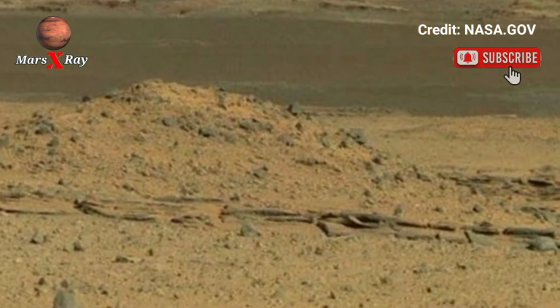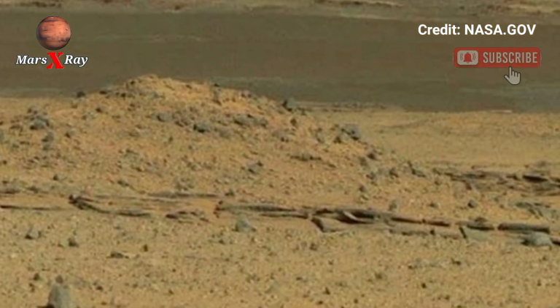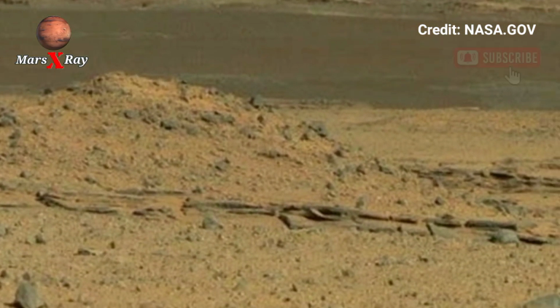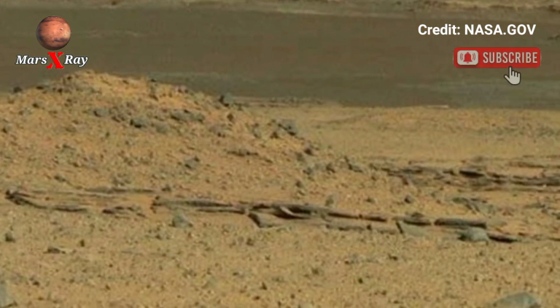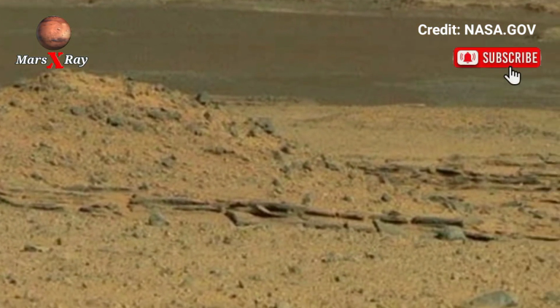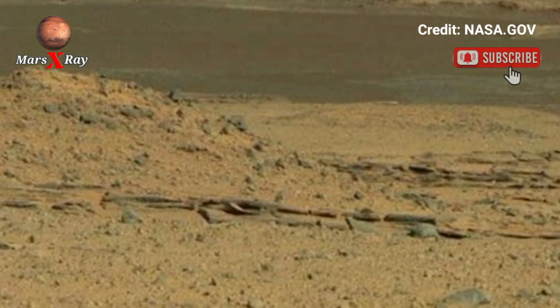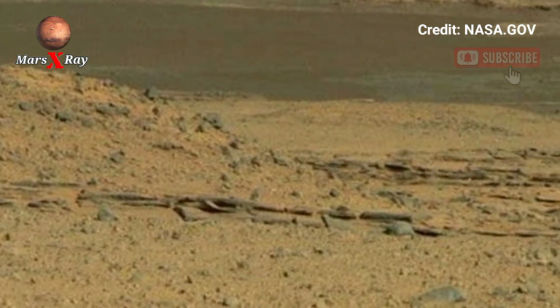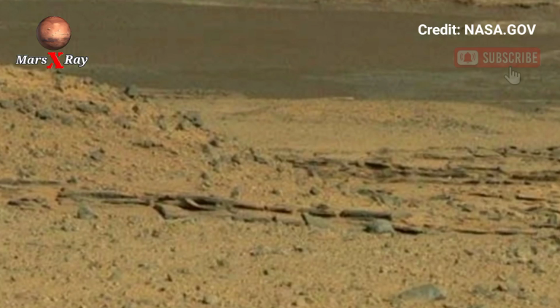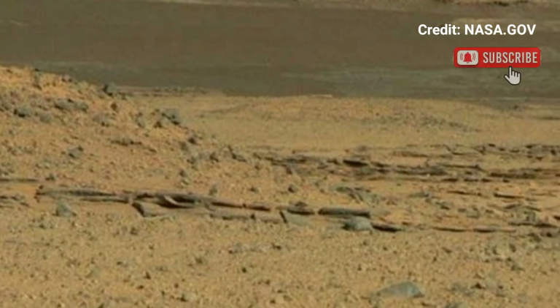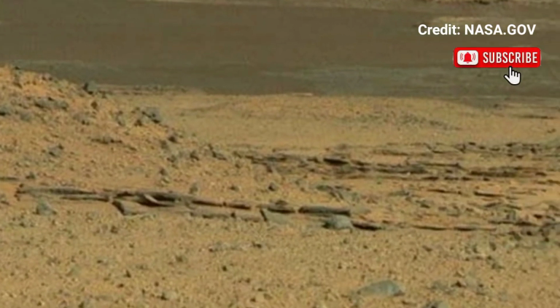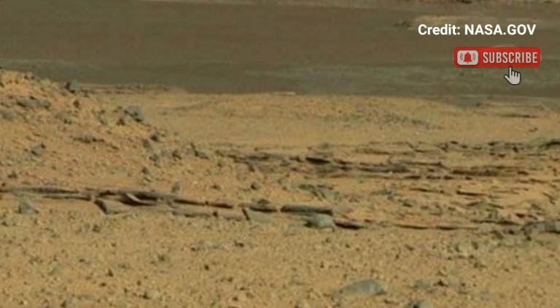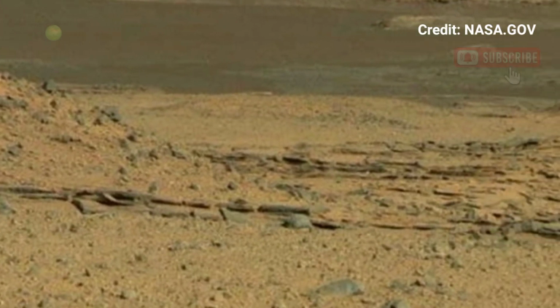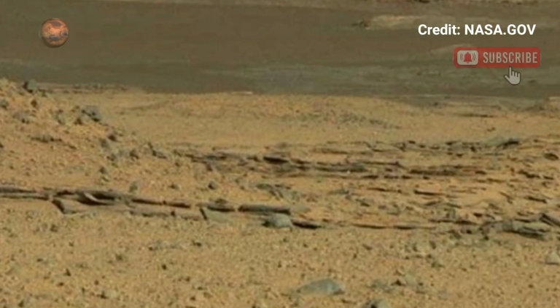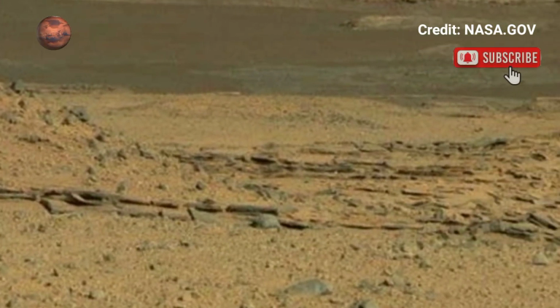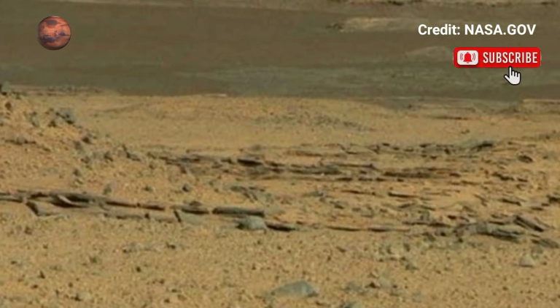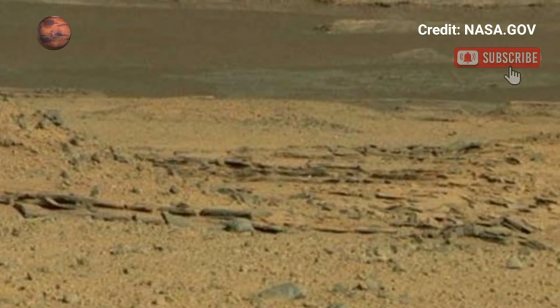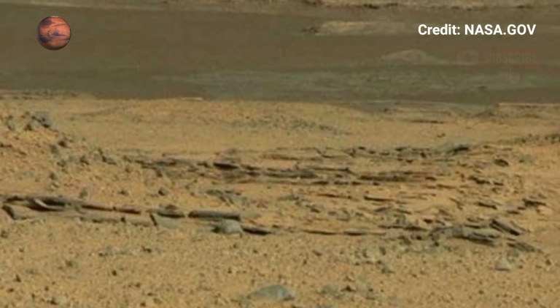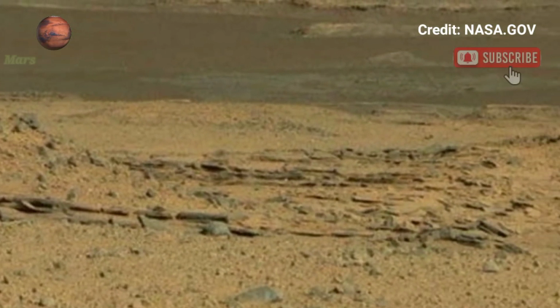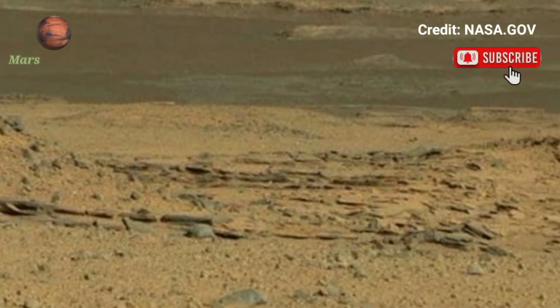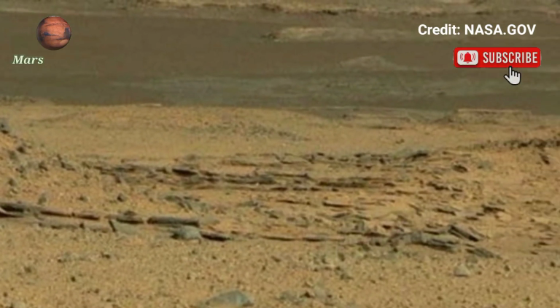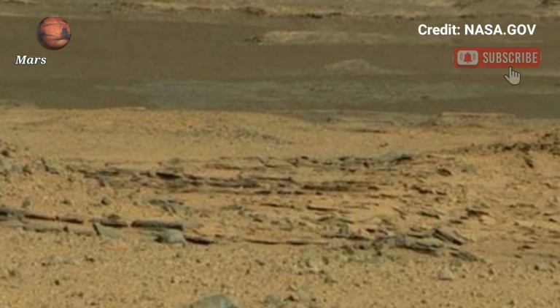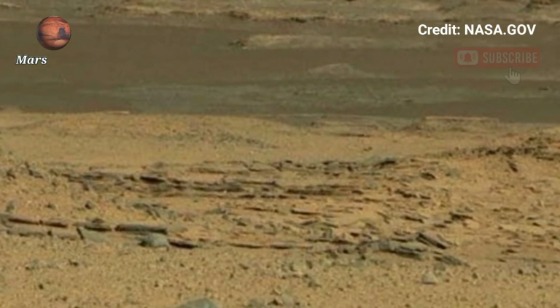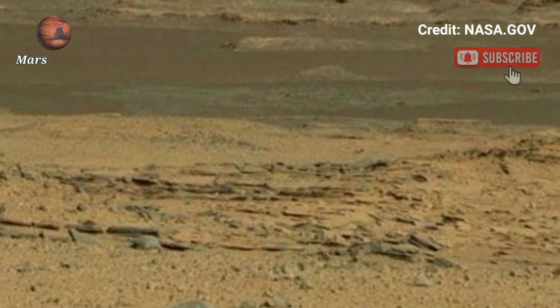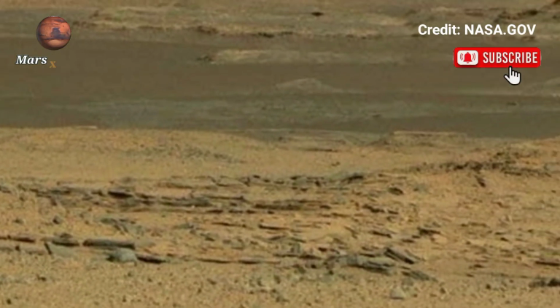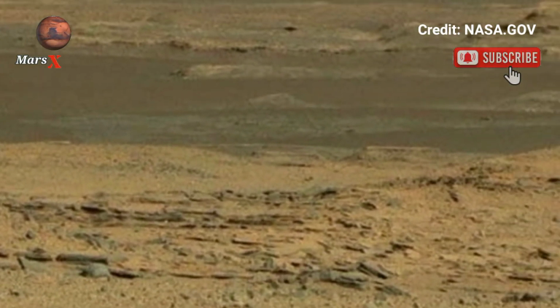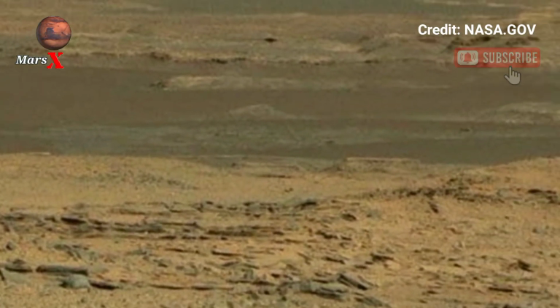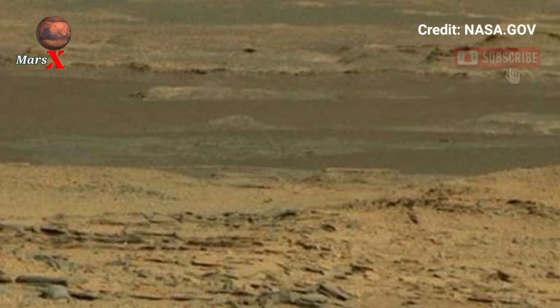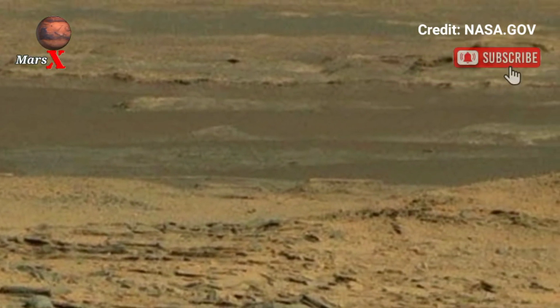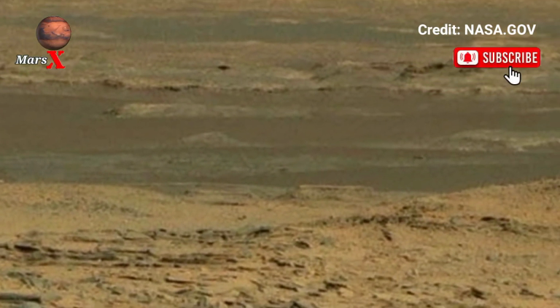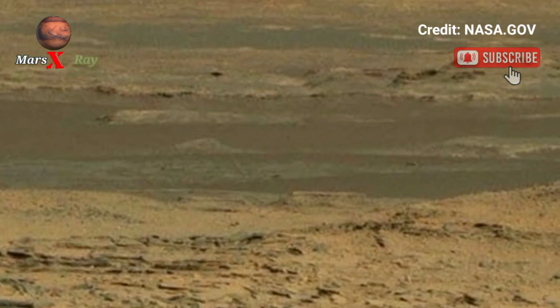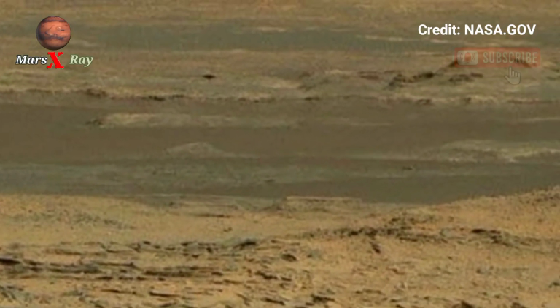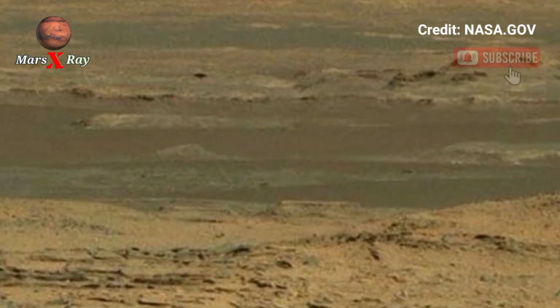Explore. Let your imagination take flight to explore the wonders of Mars.